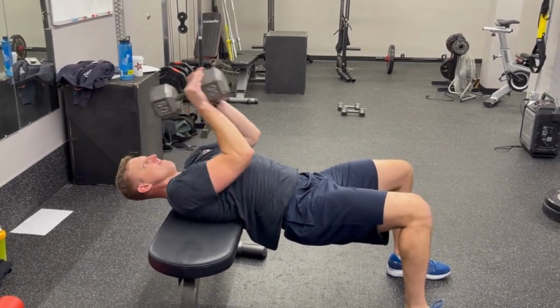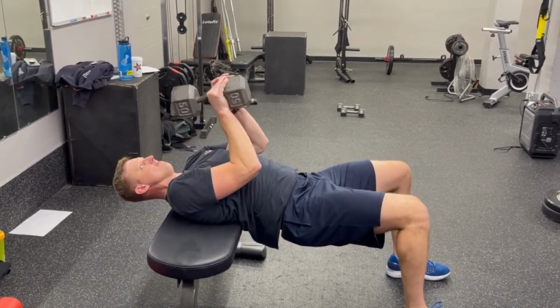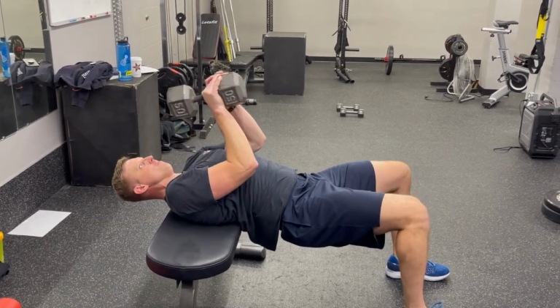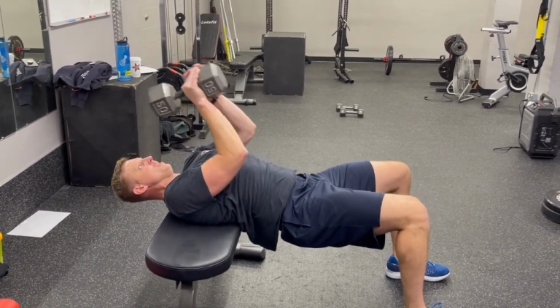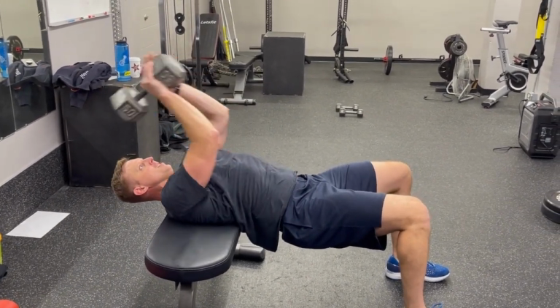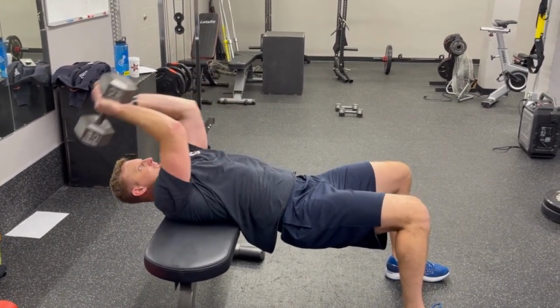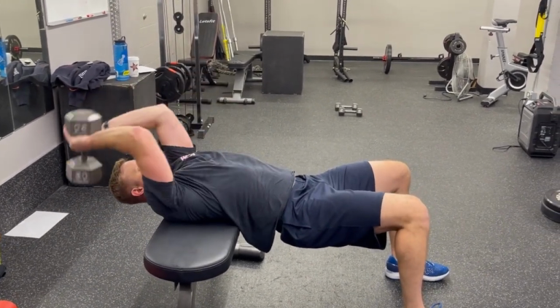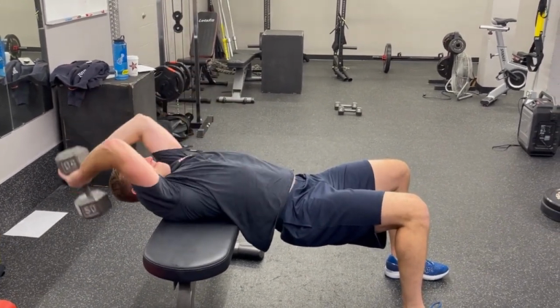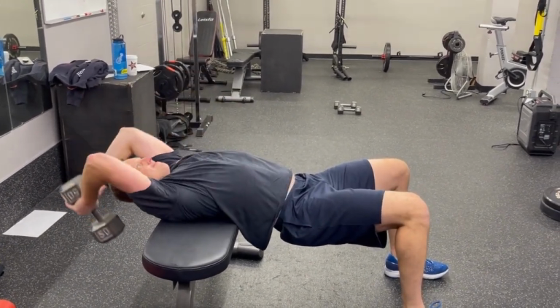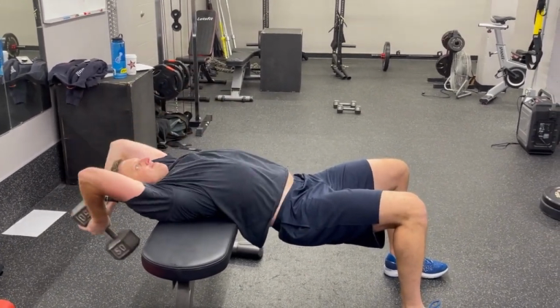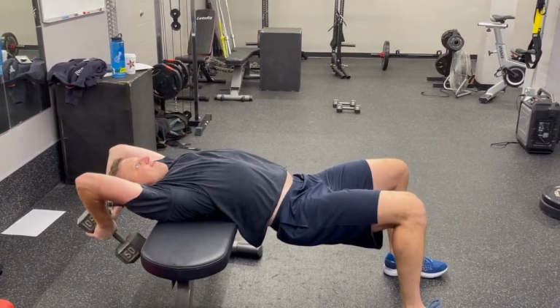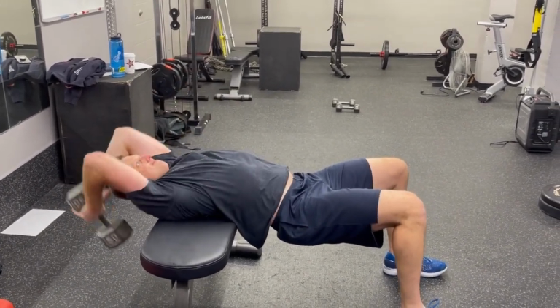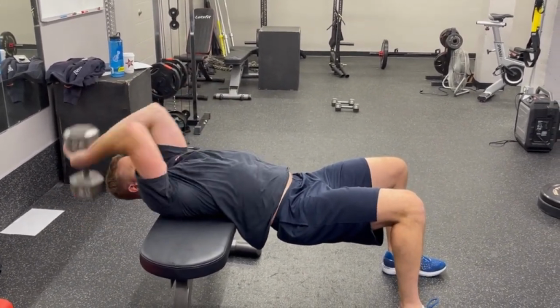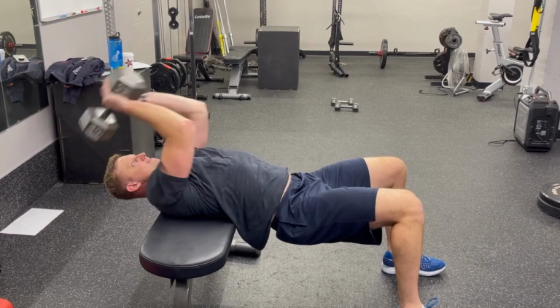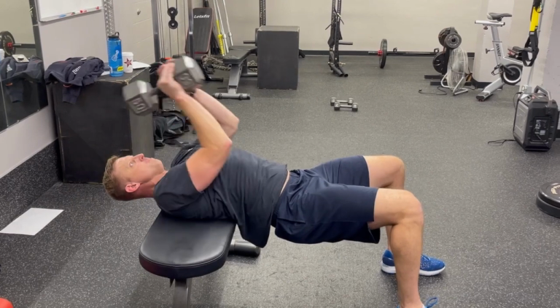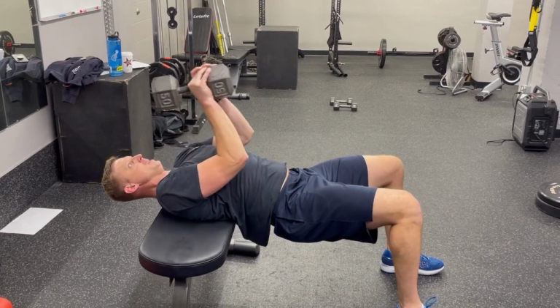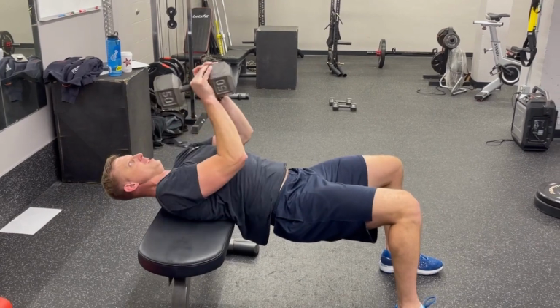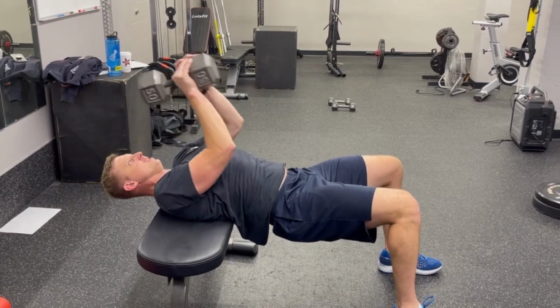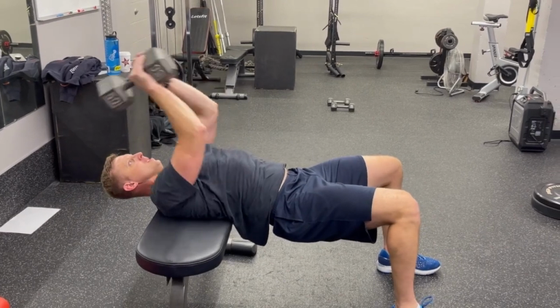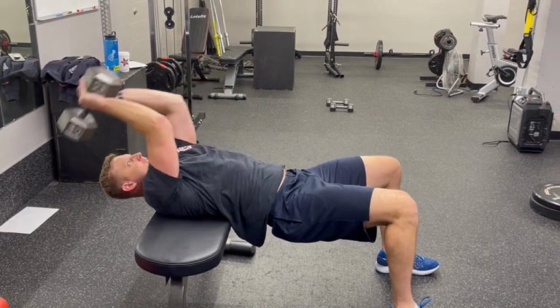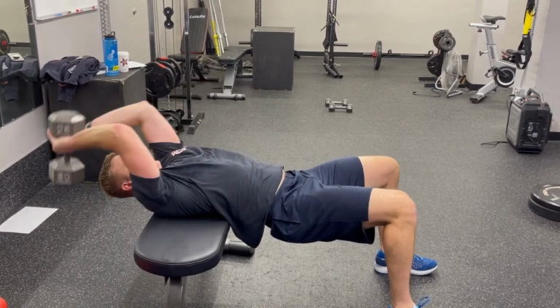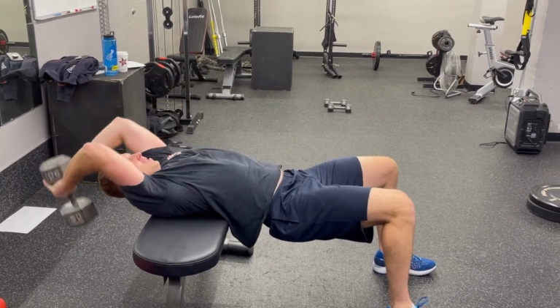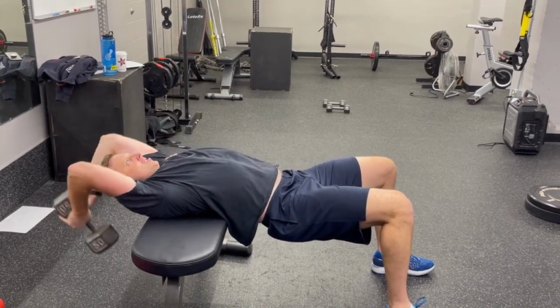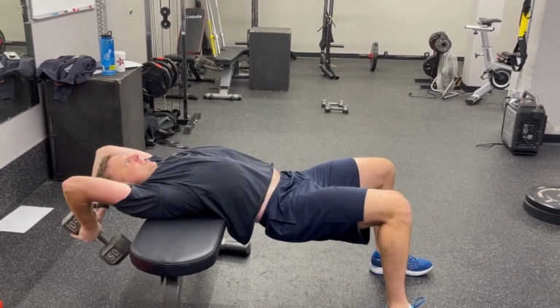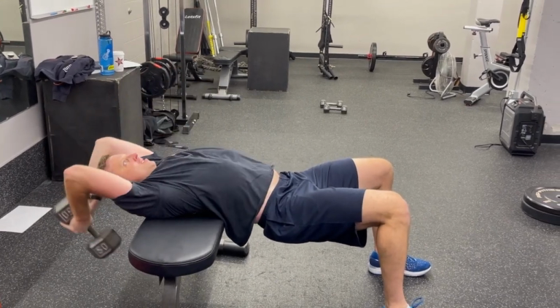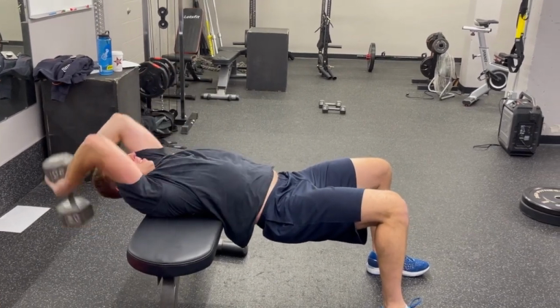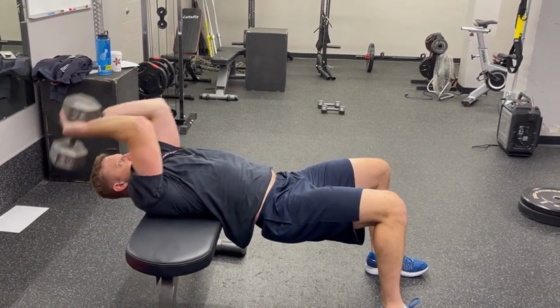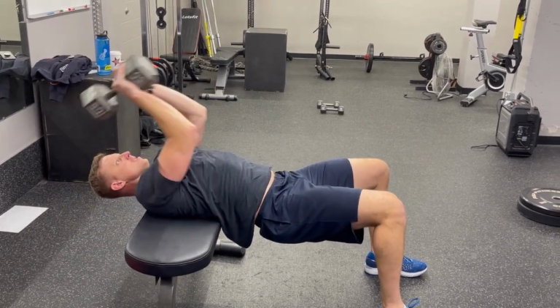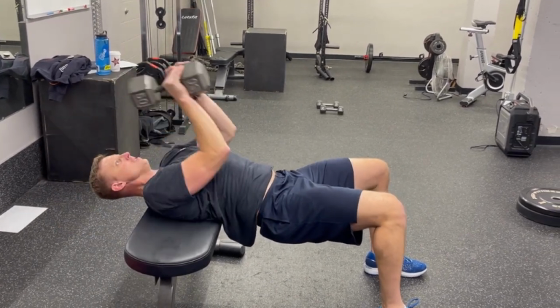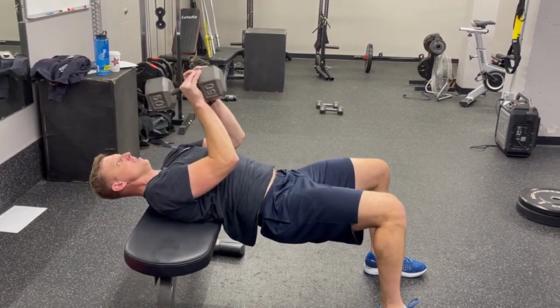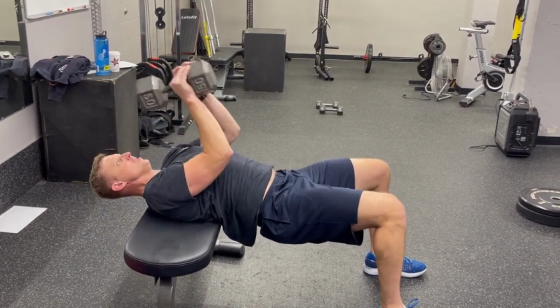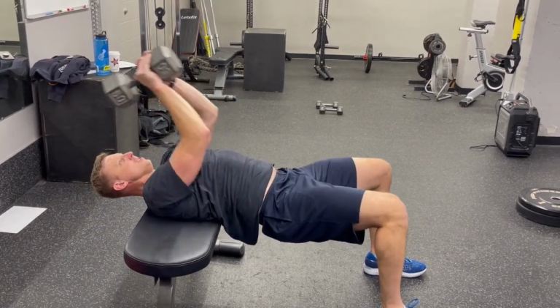Control the motion back over the top in order to get a full range of motion and contraction through this exercise.